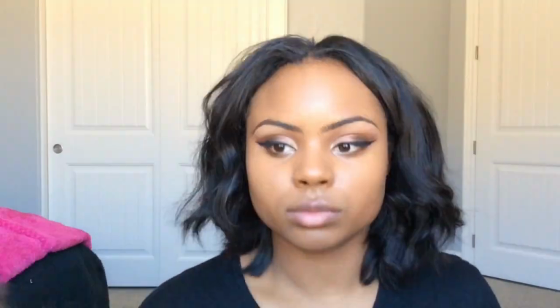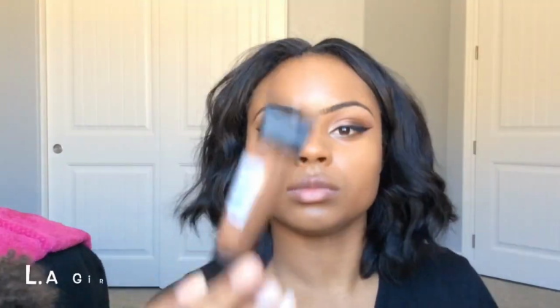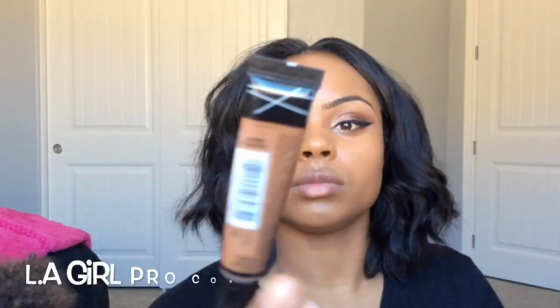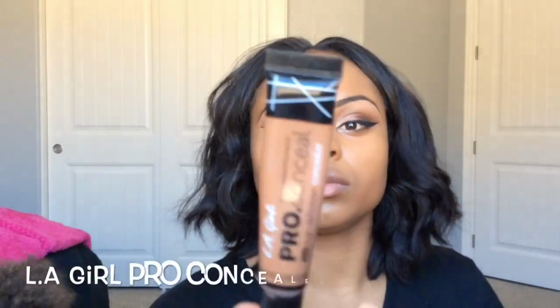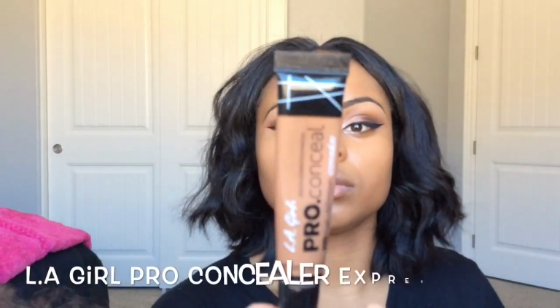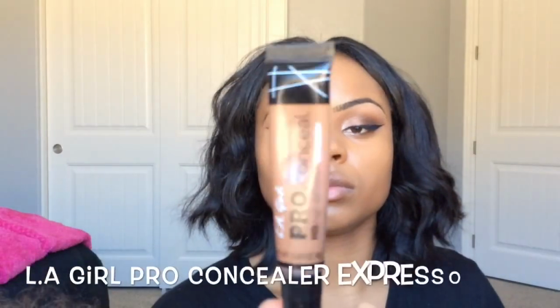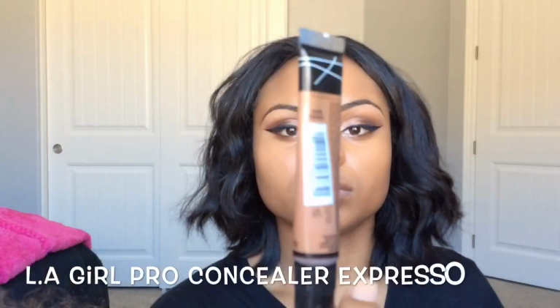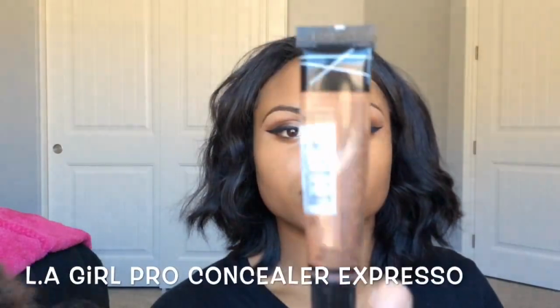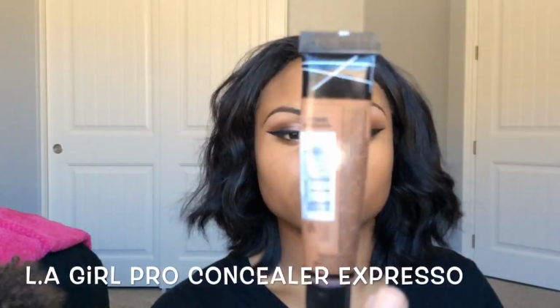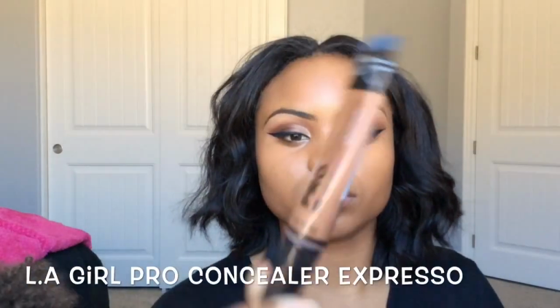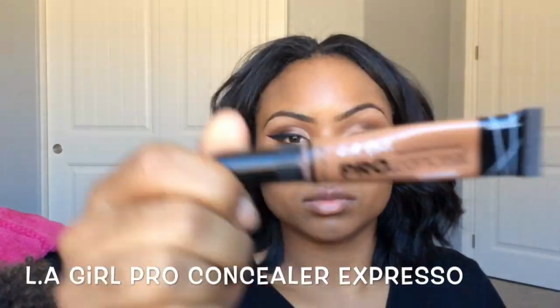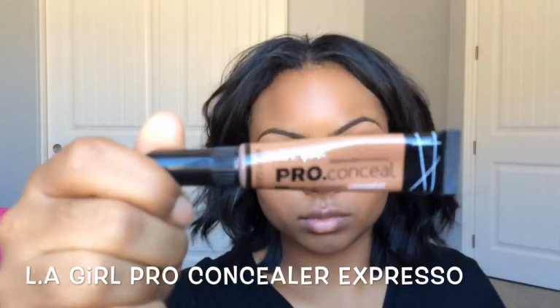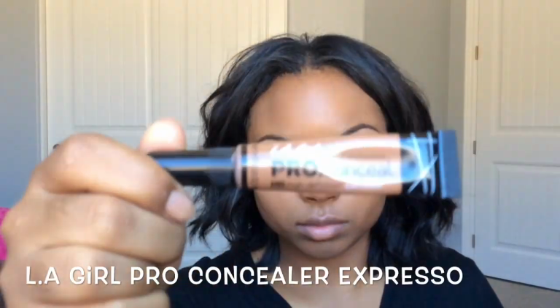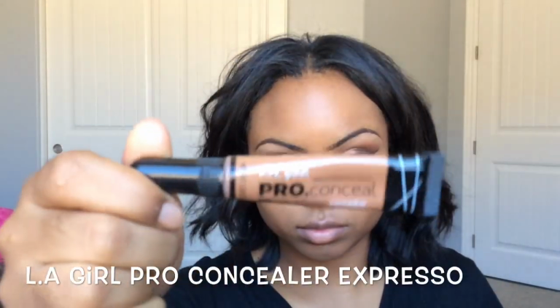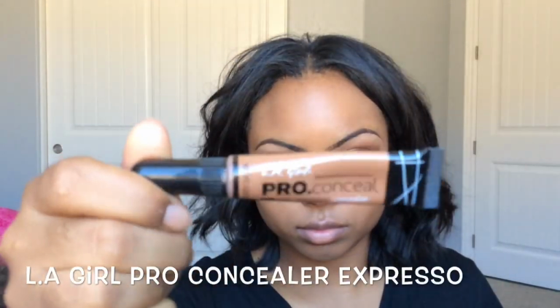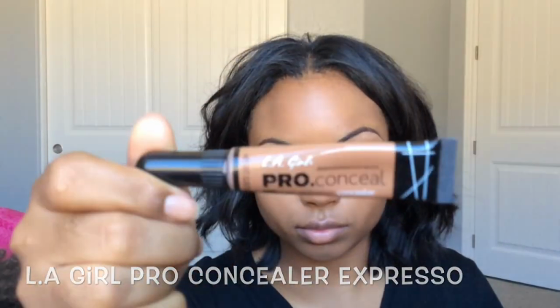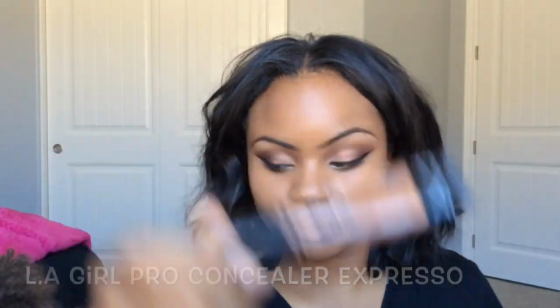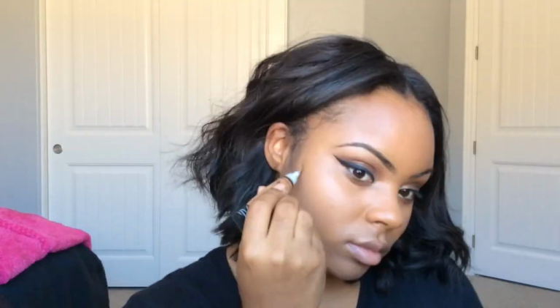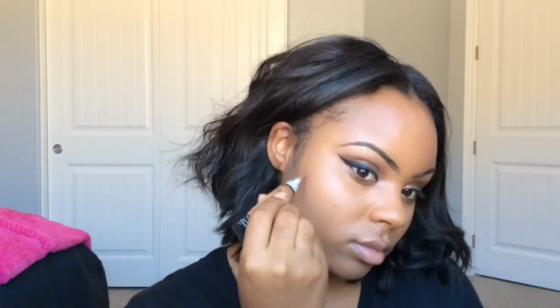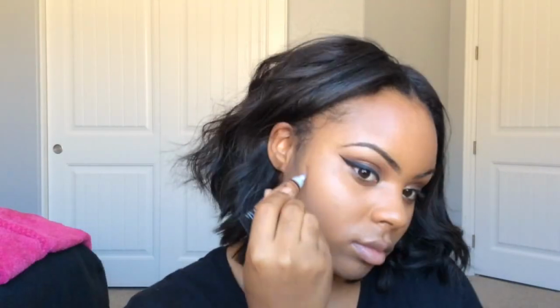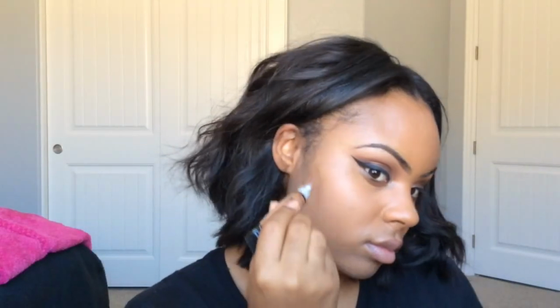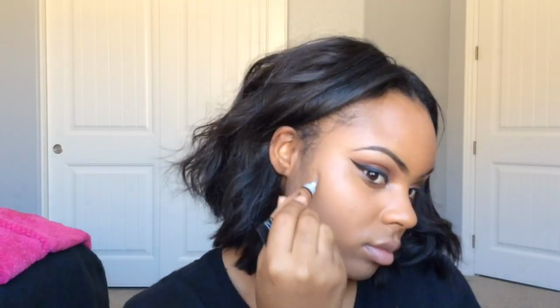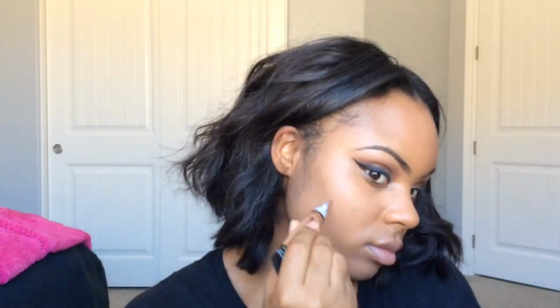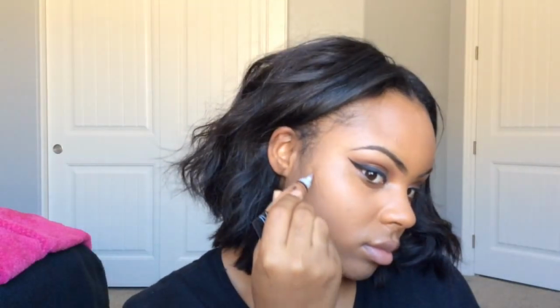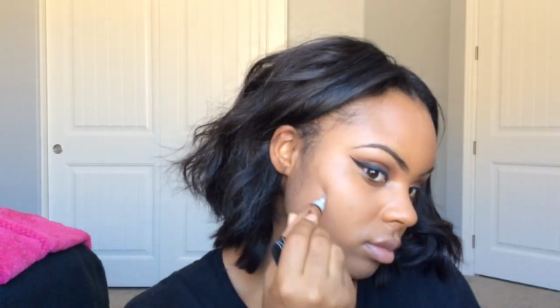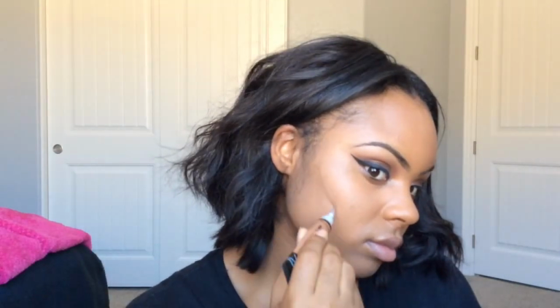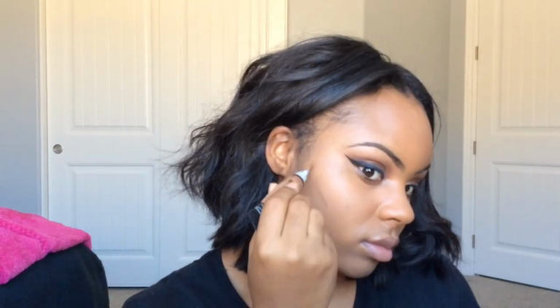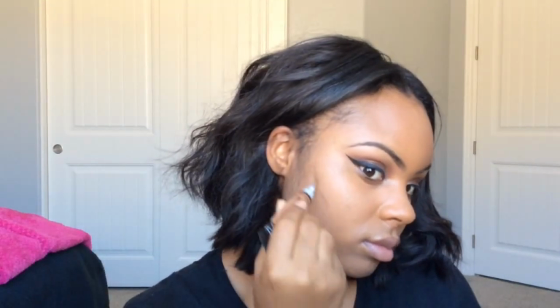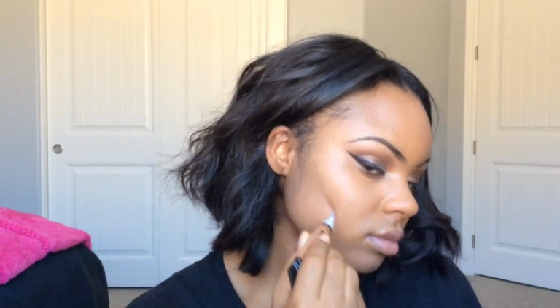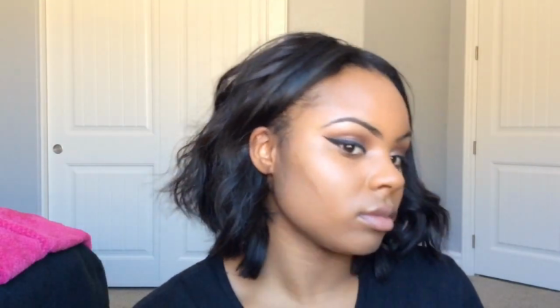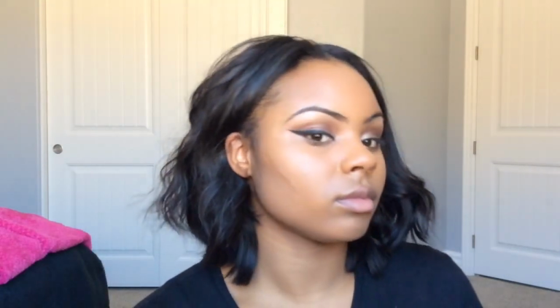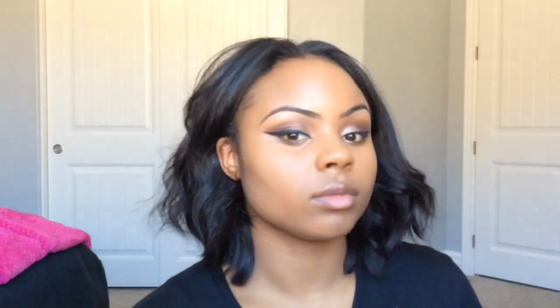Now I'm going to take the LA Girl Pearl Concealer in Espresso and use that to contour my face.